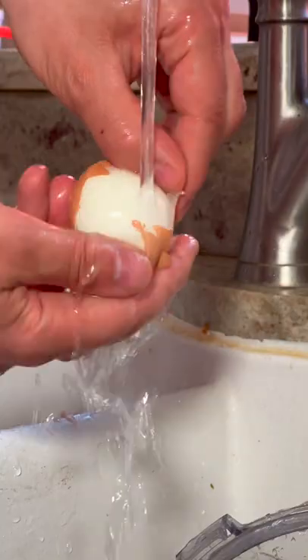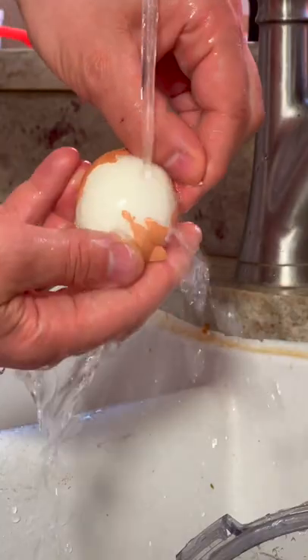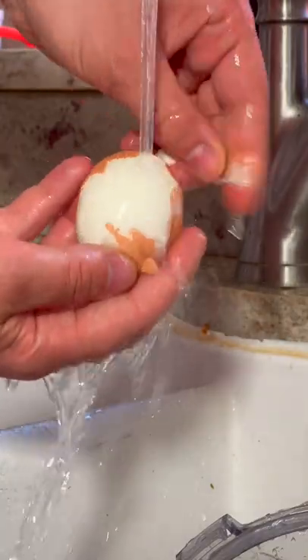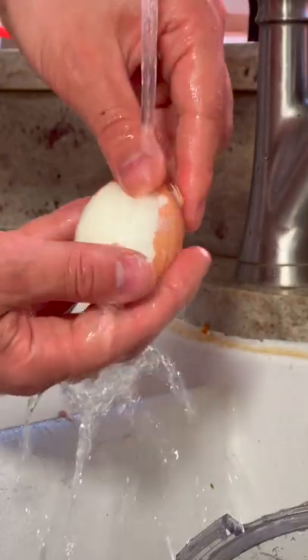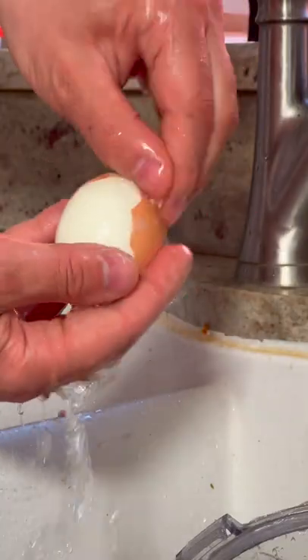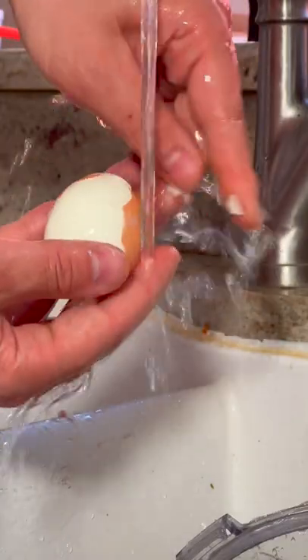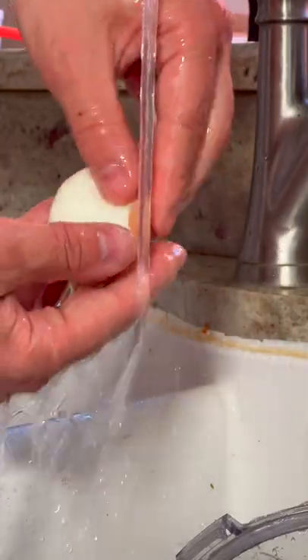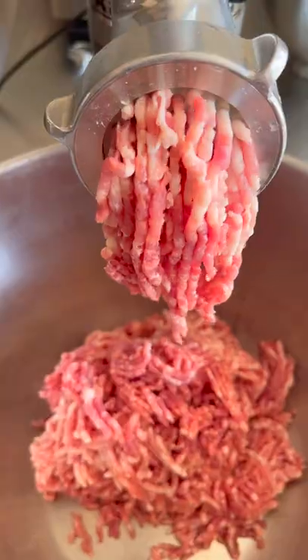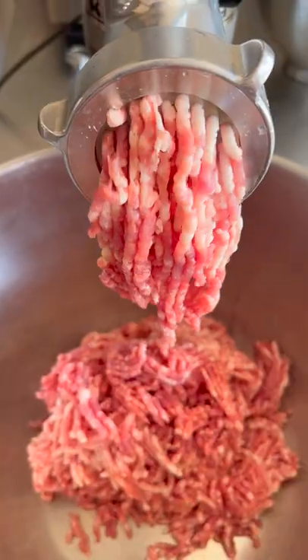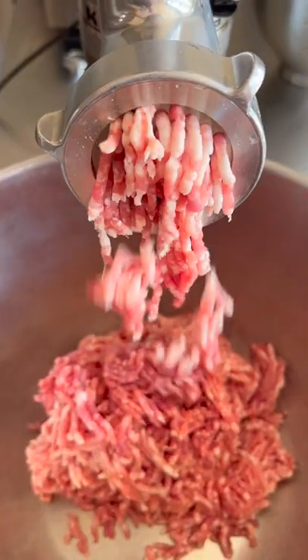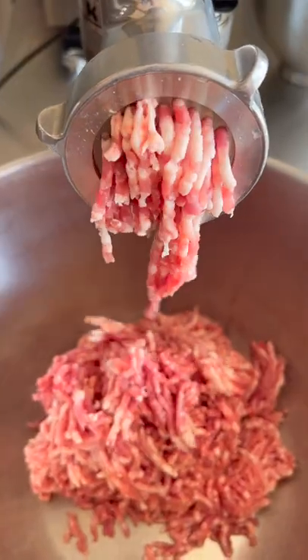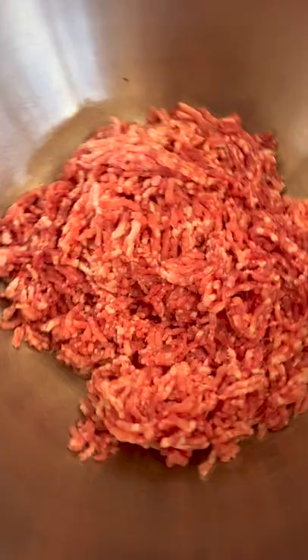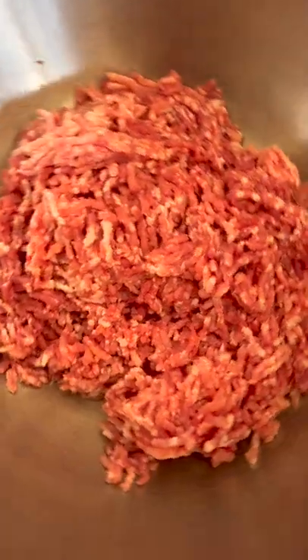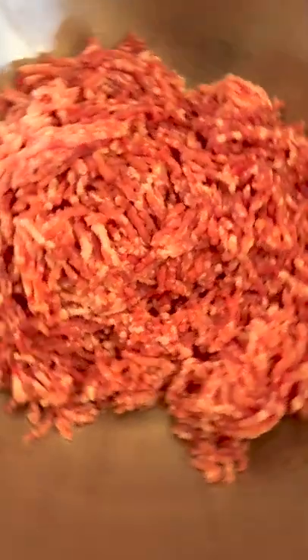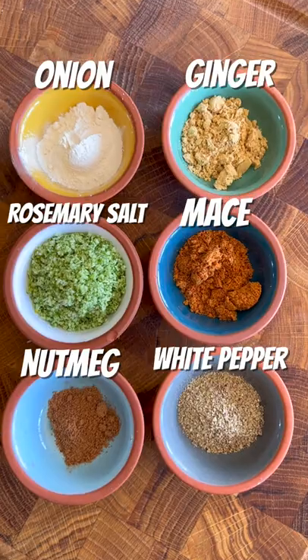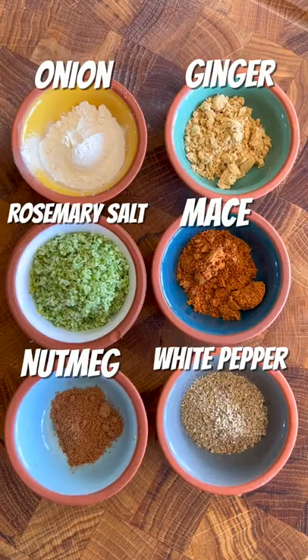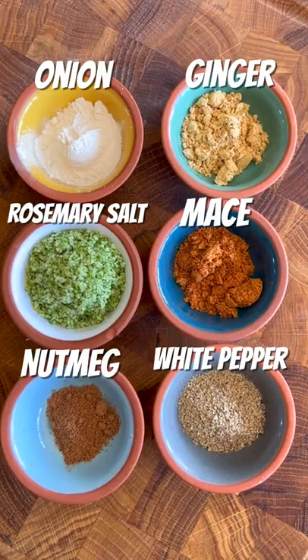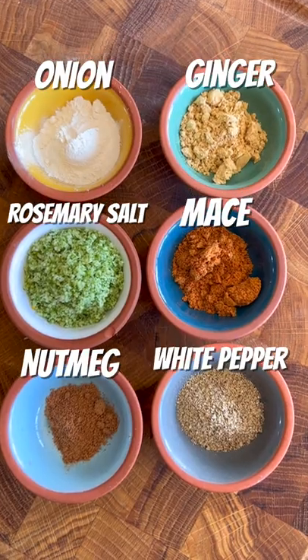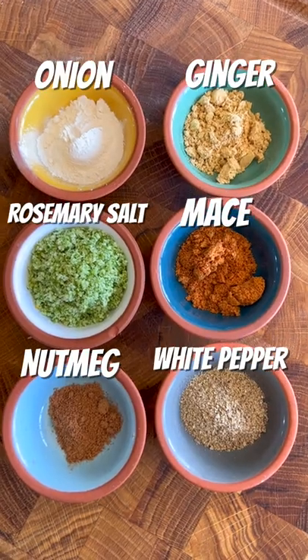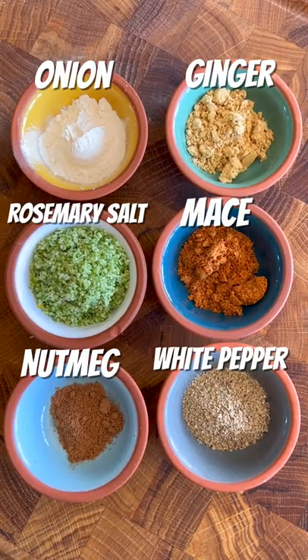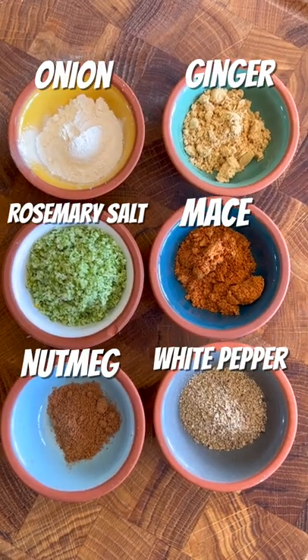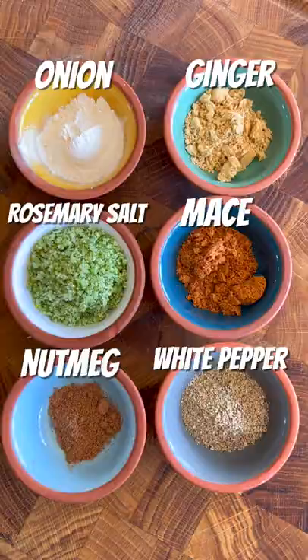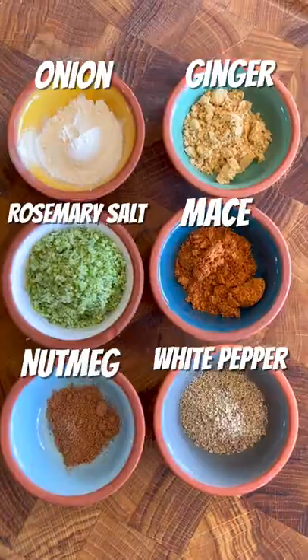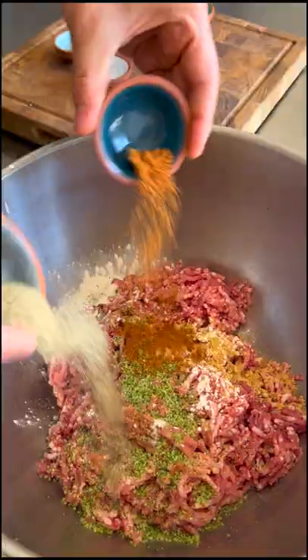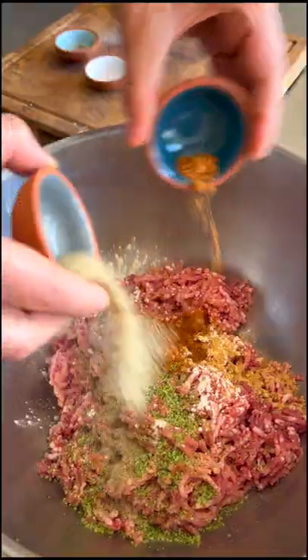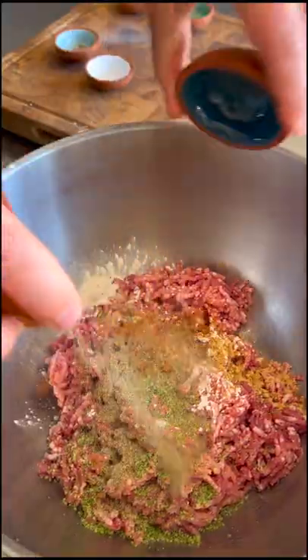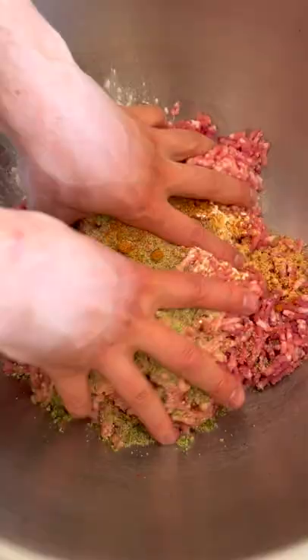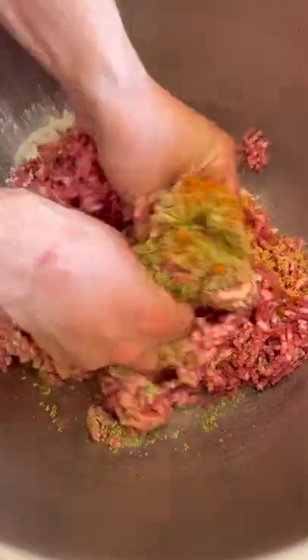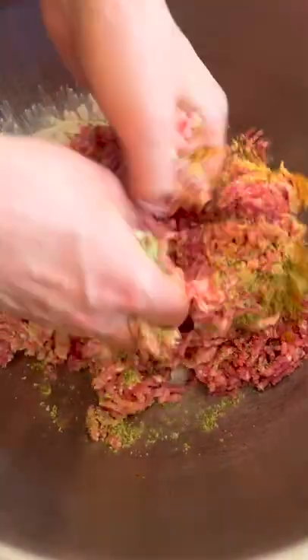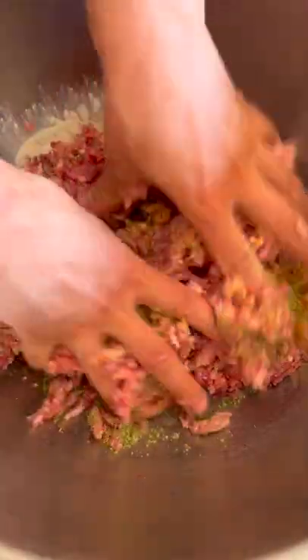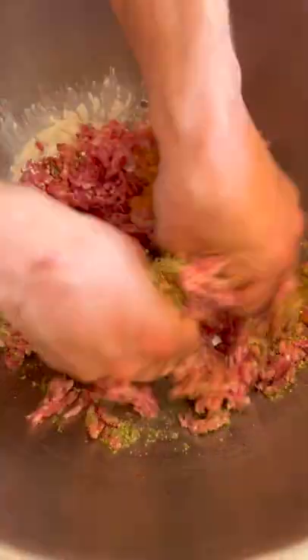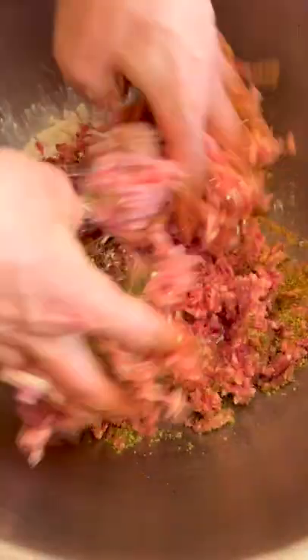Now peel your eggs under running water. Take some ground pork — here are the spices I use for the ground pork — and spice it up. Now just give it a good mix.